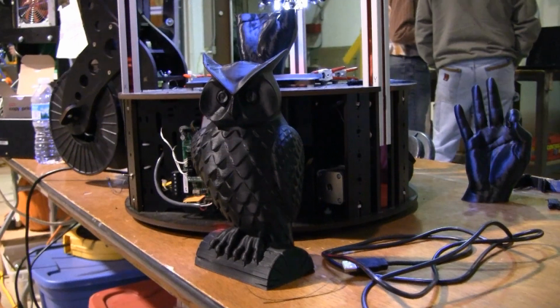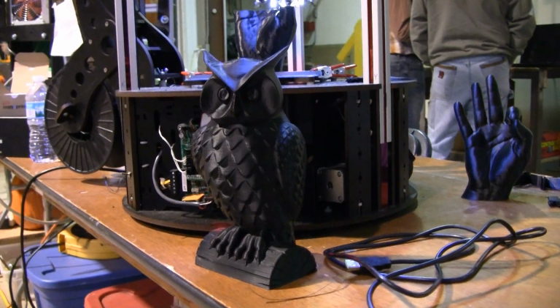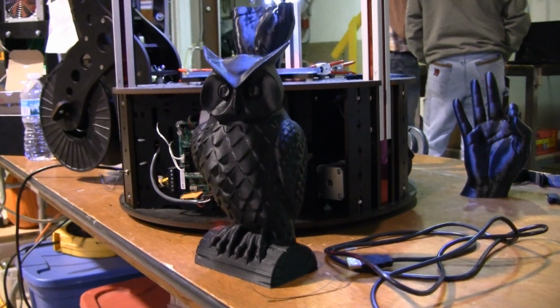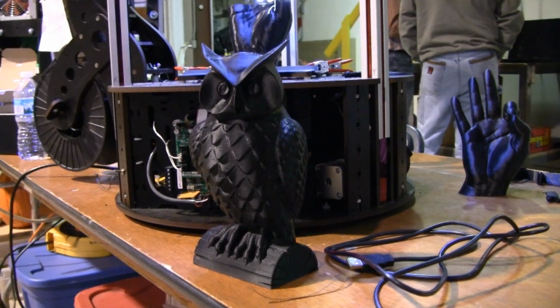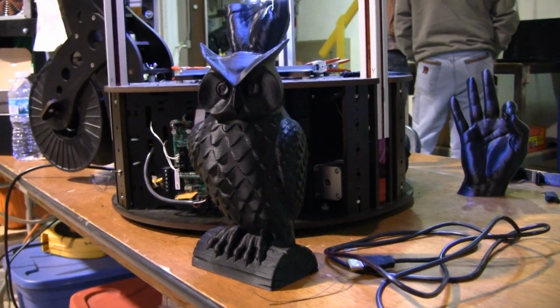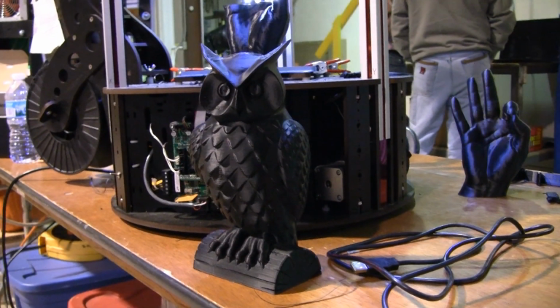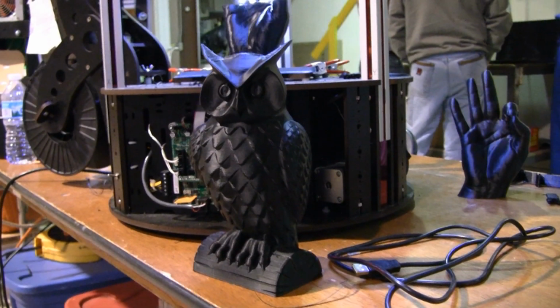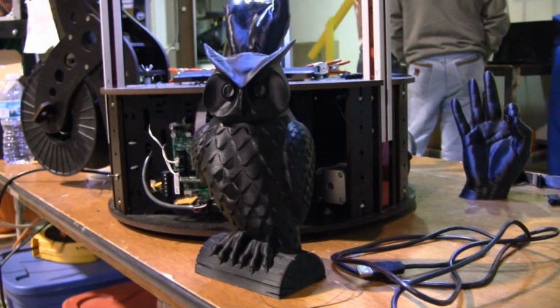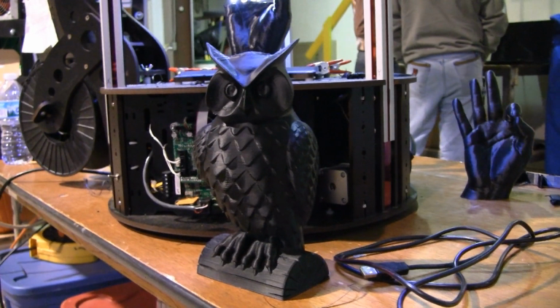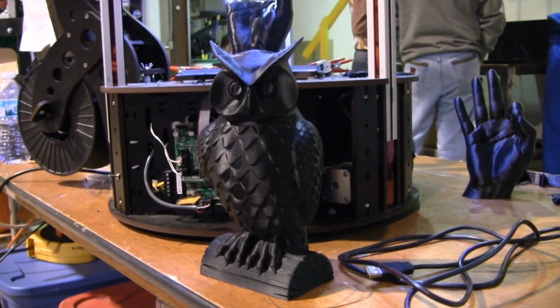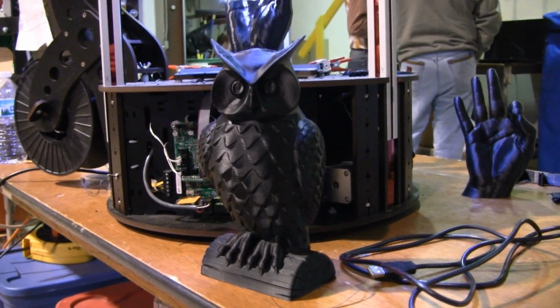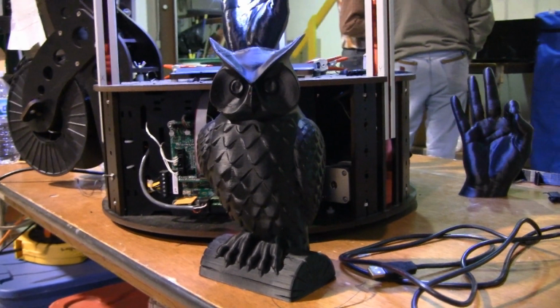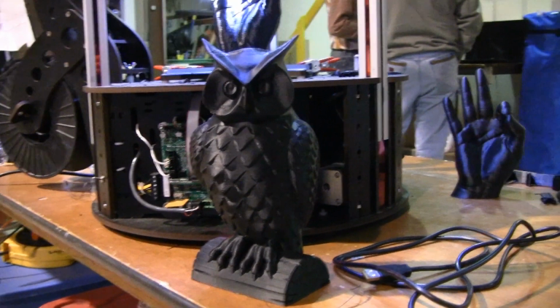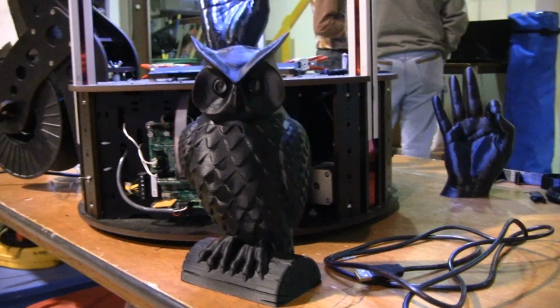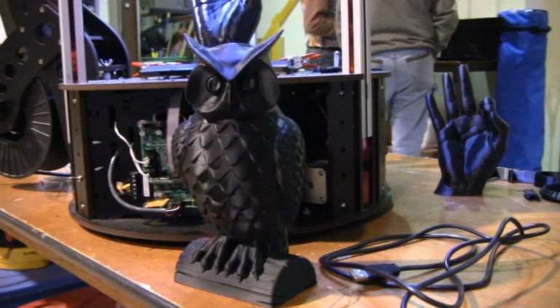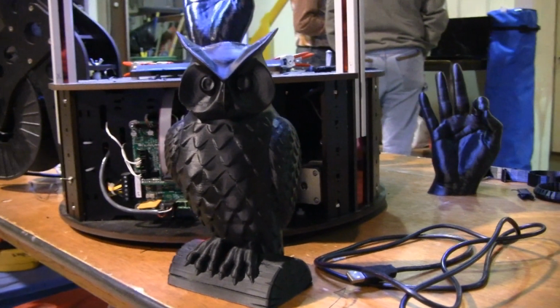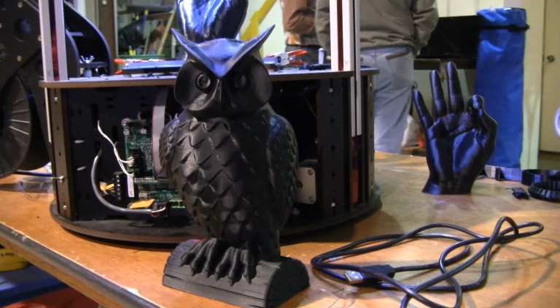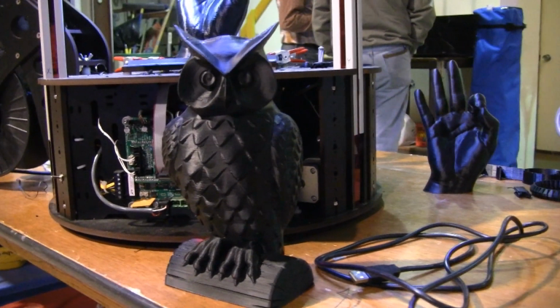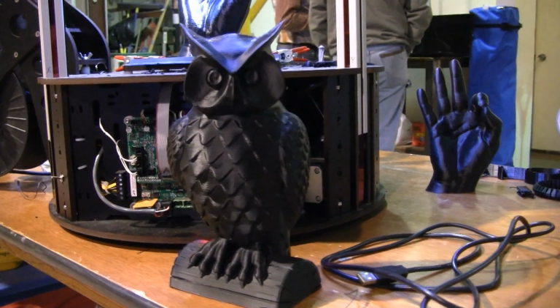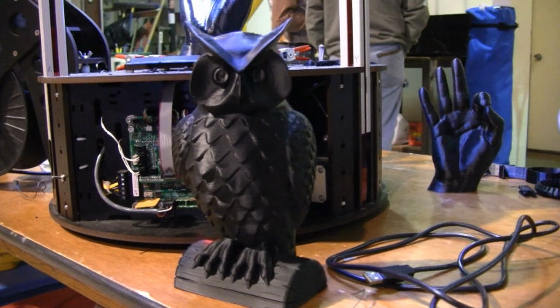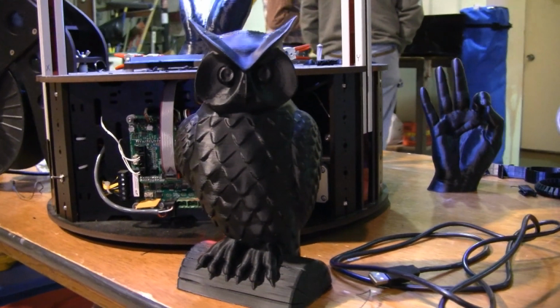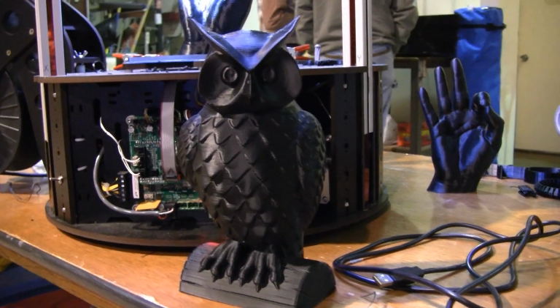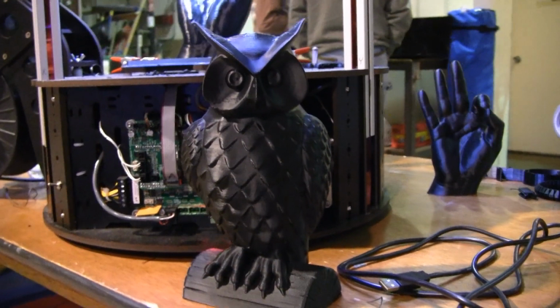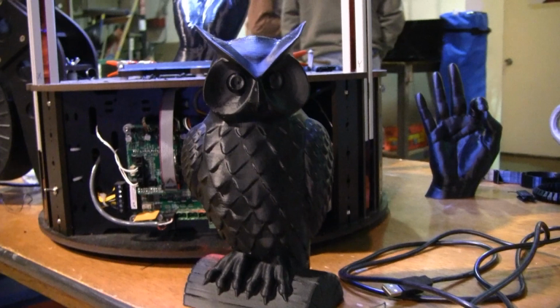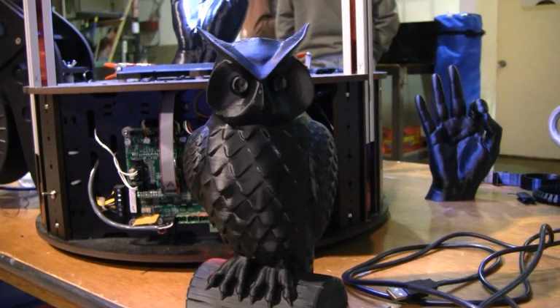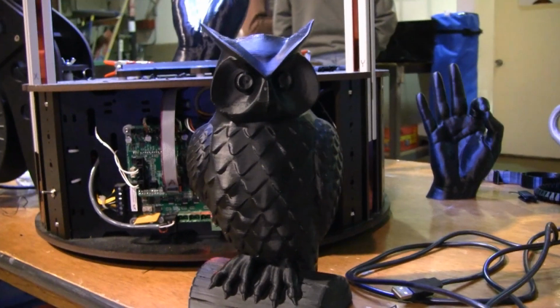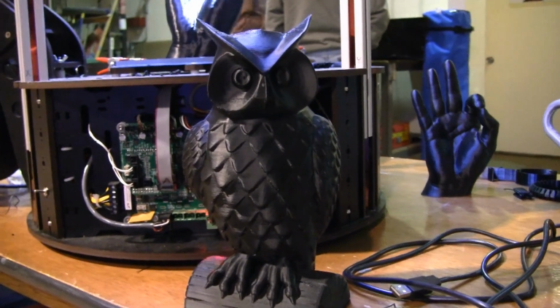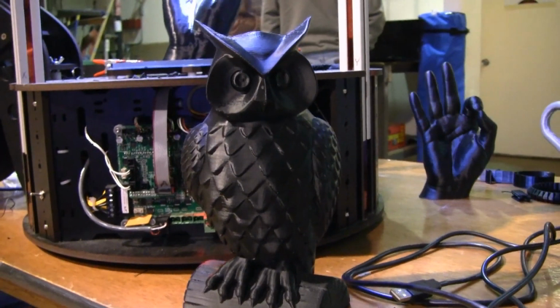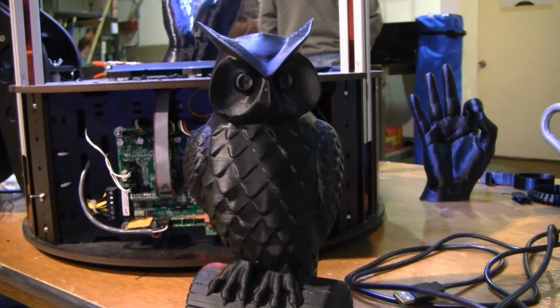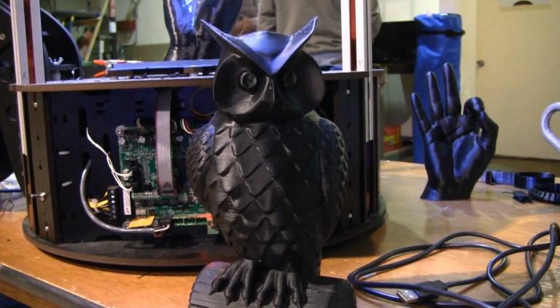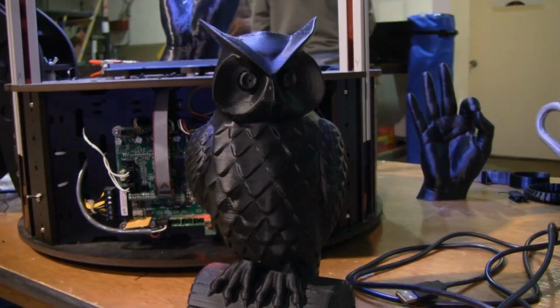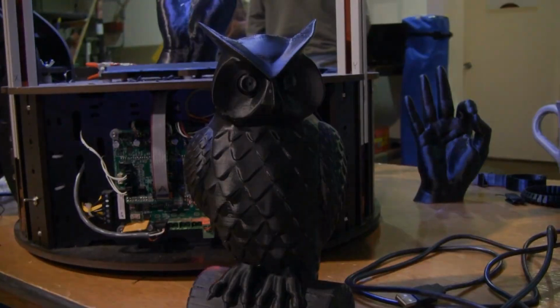RepRap has come a long way in the last few years. Where it's going, no one can tell.